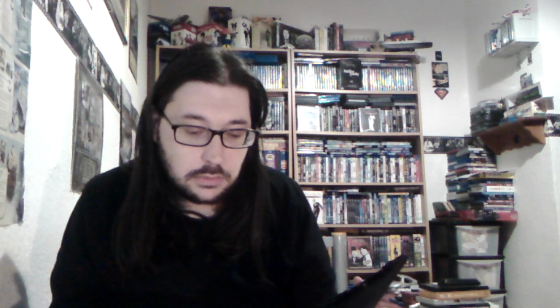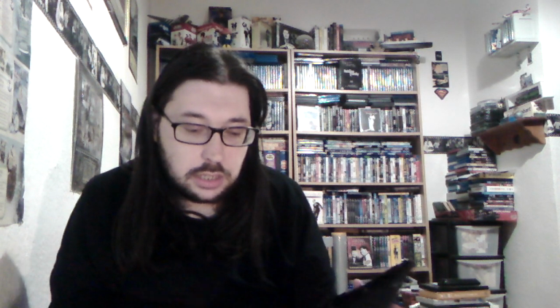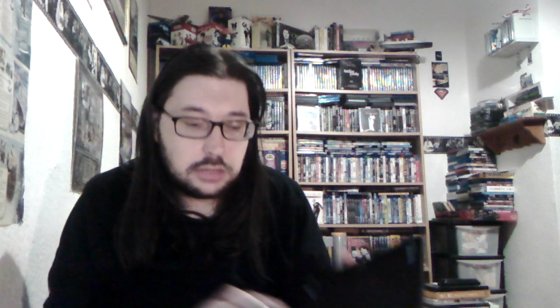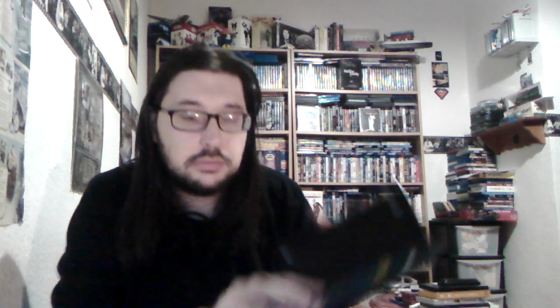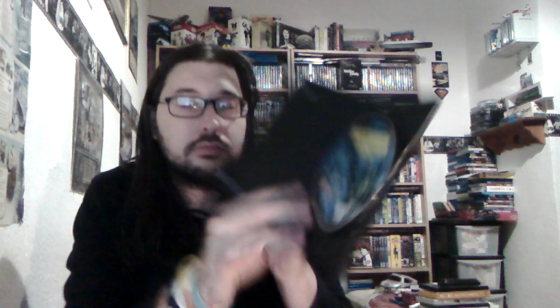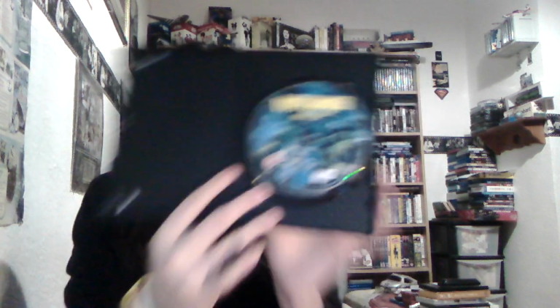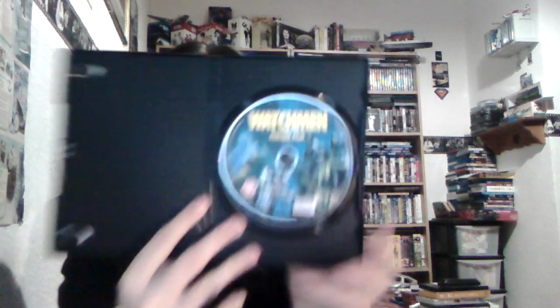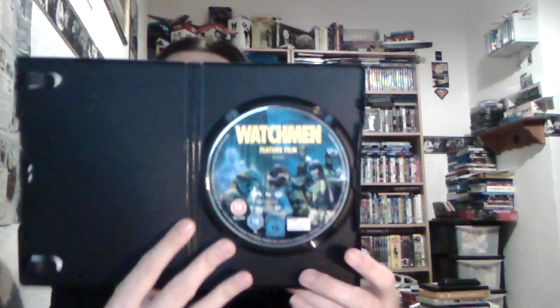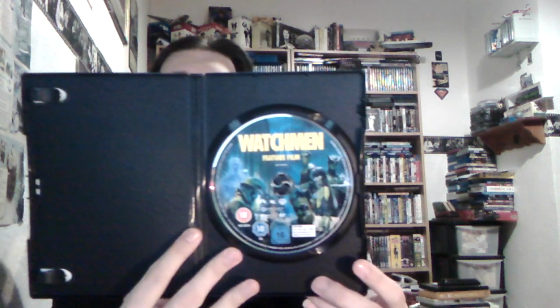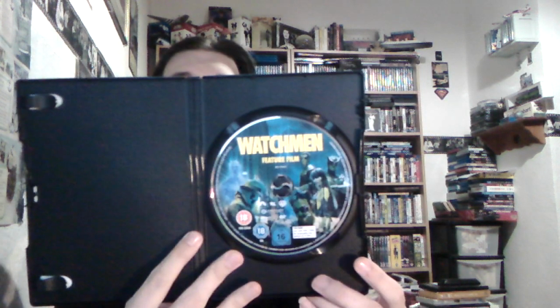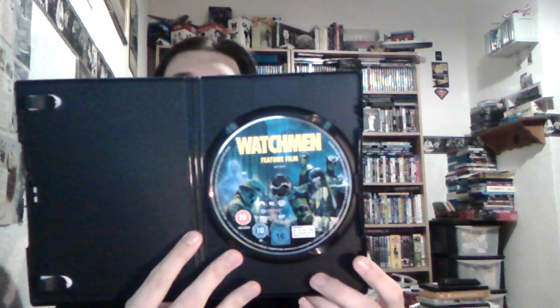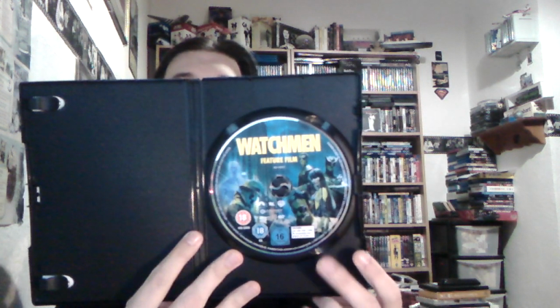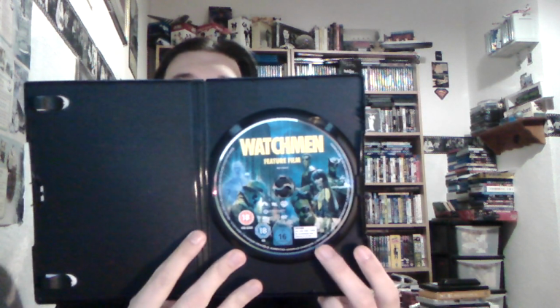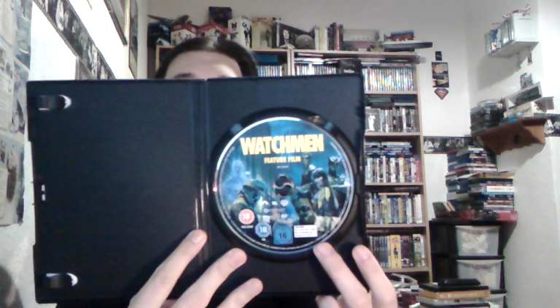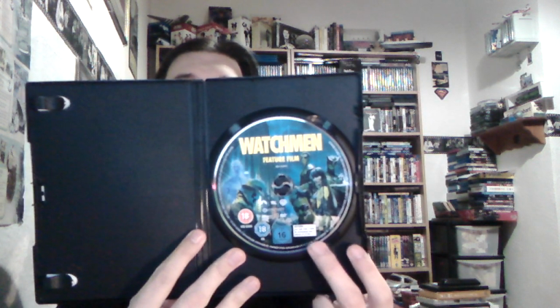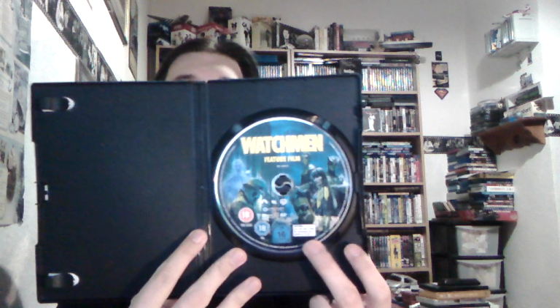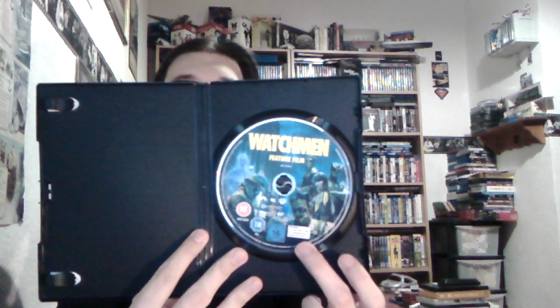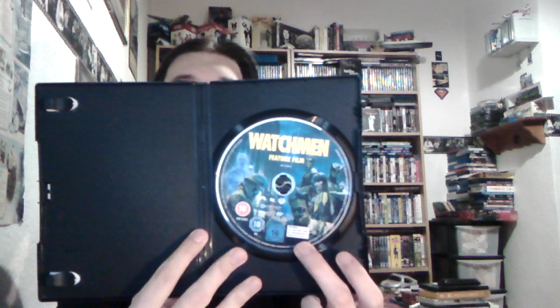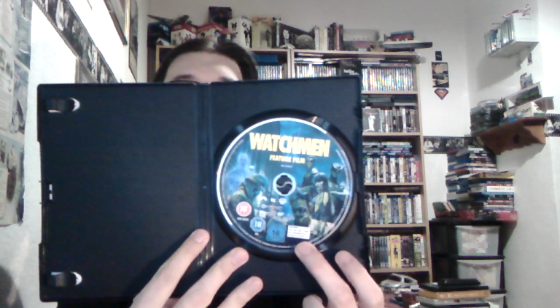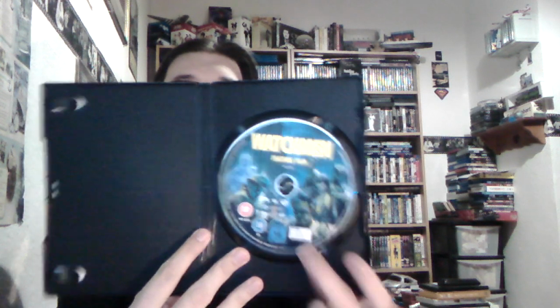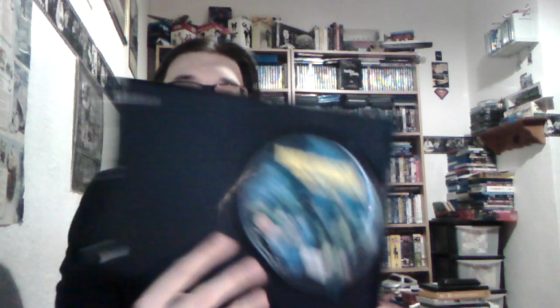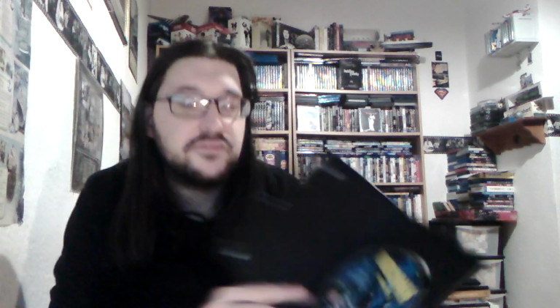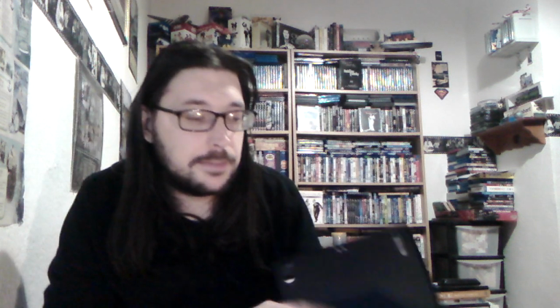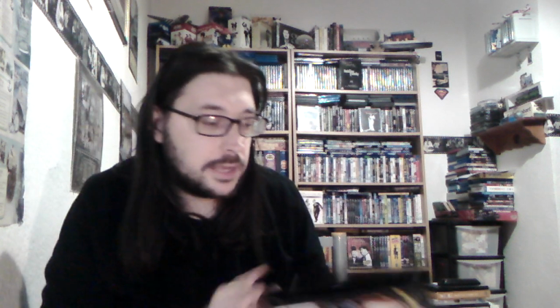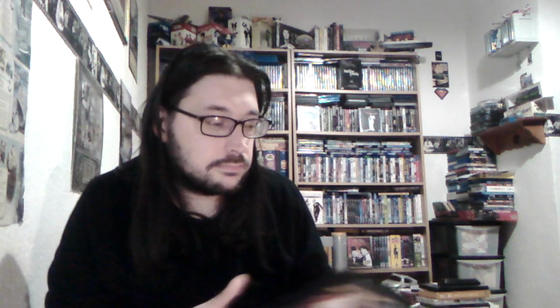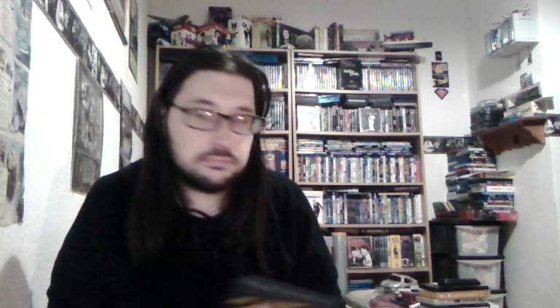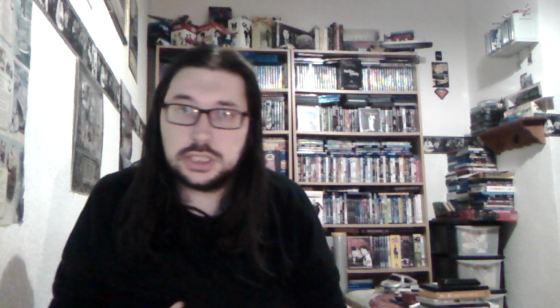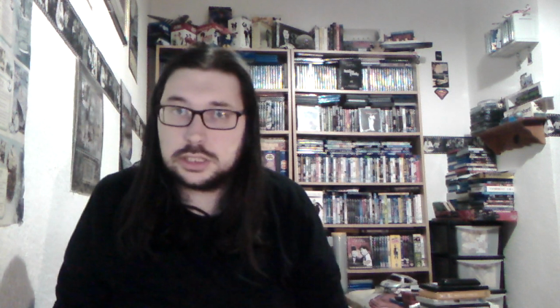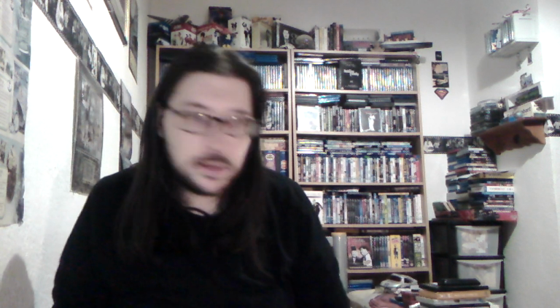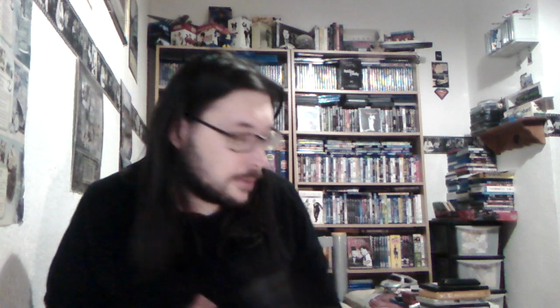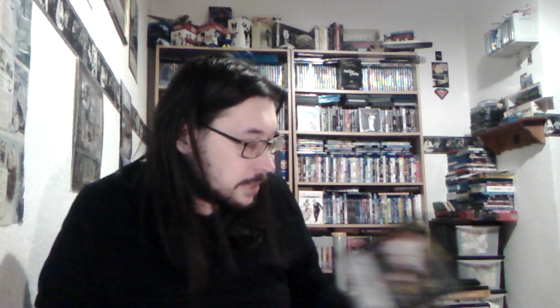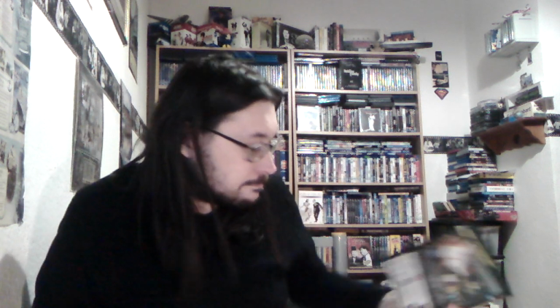And then there's the disc art just there. So for 10p, that's a bit of a bargain.